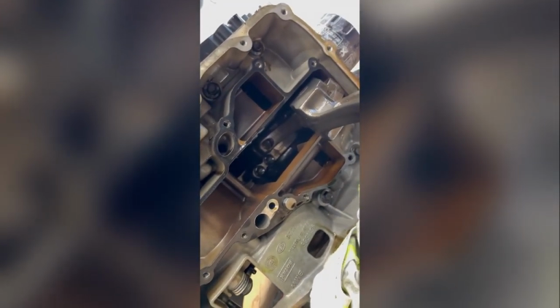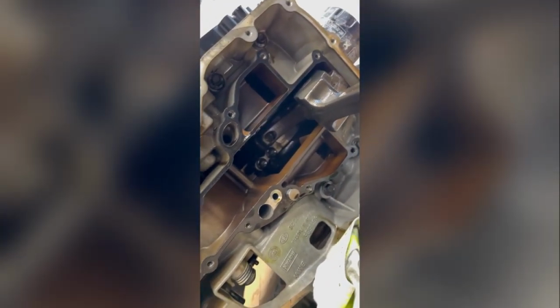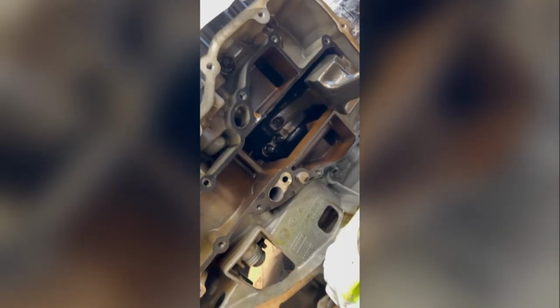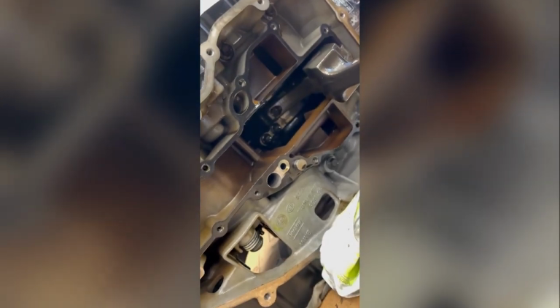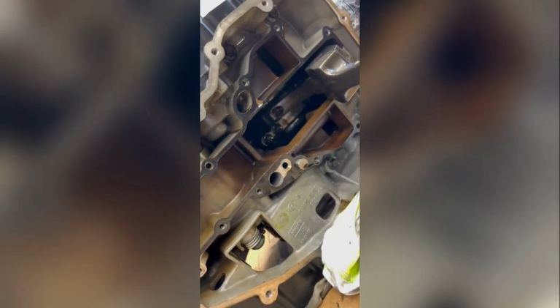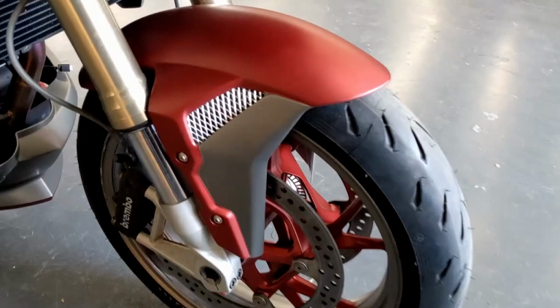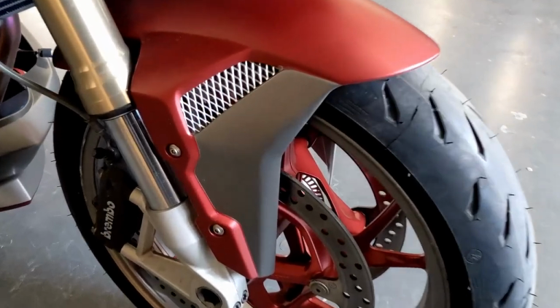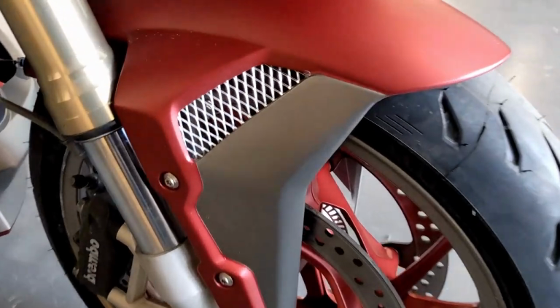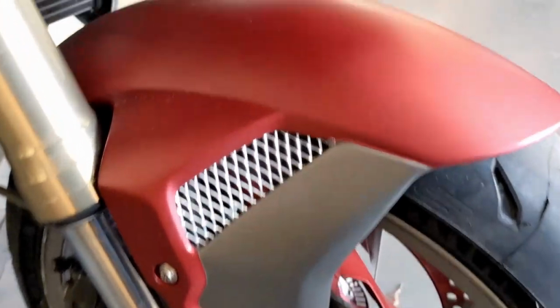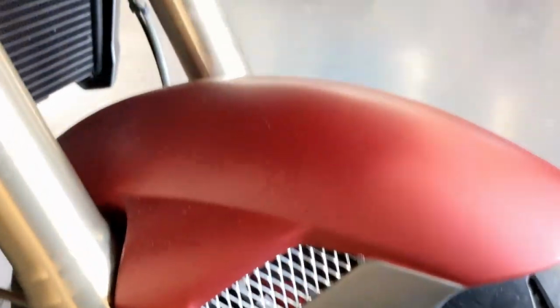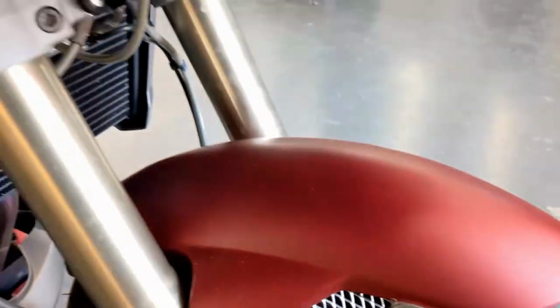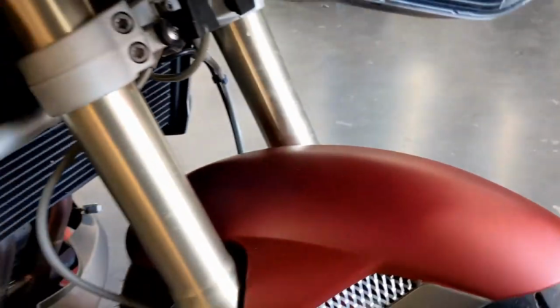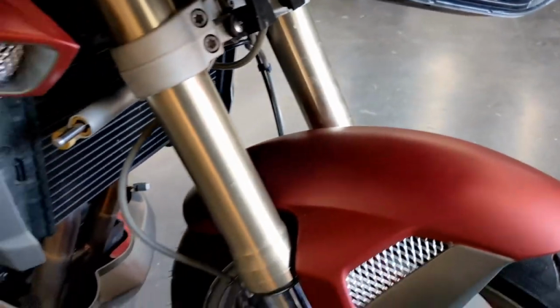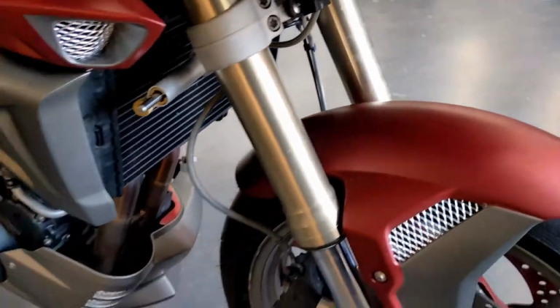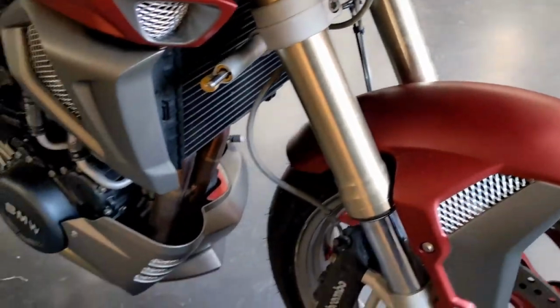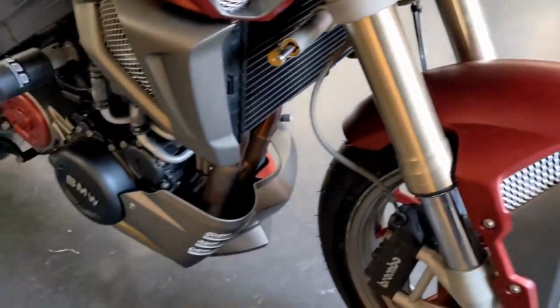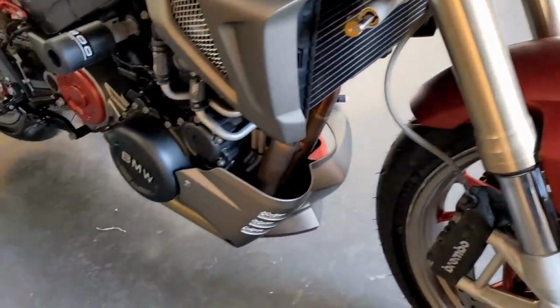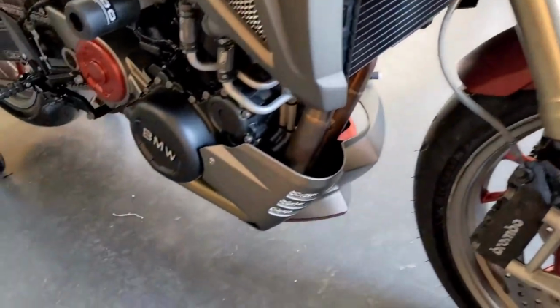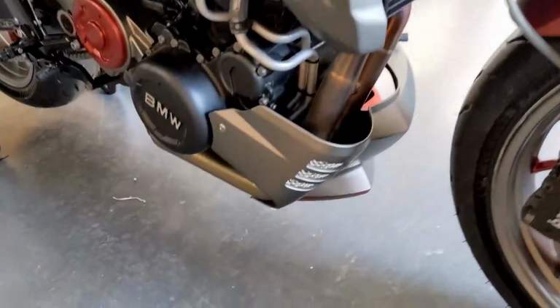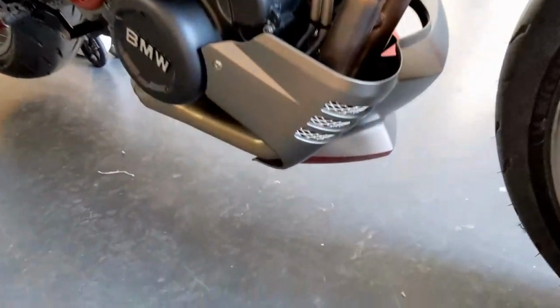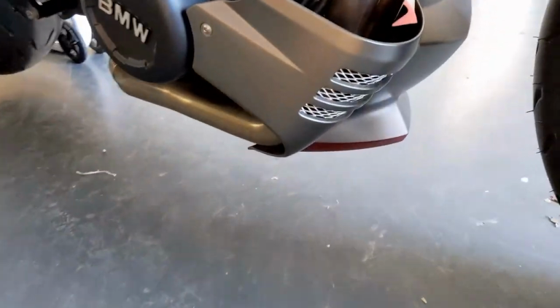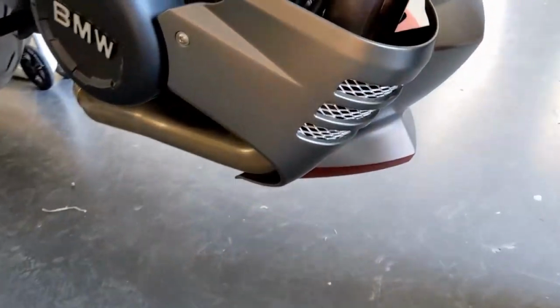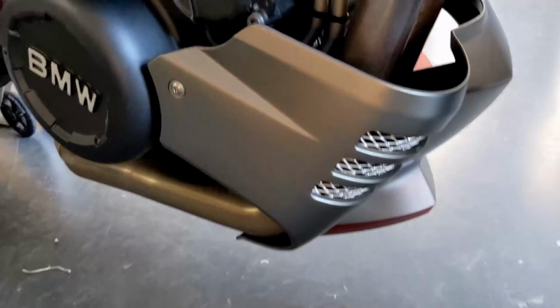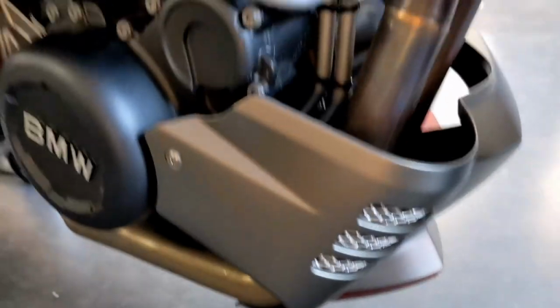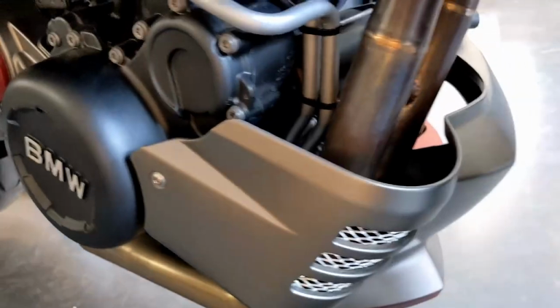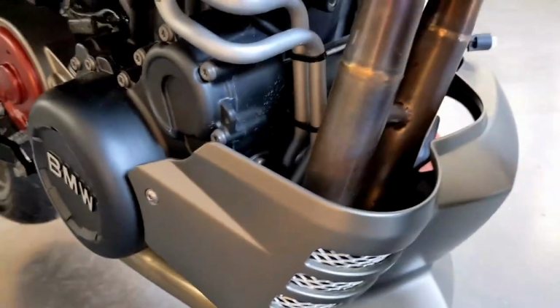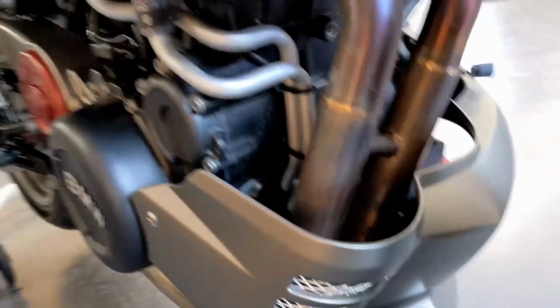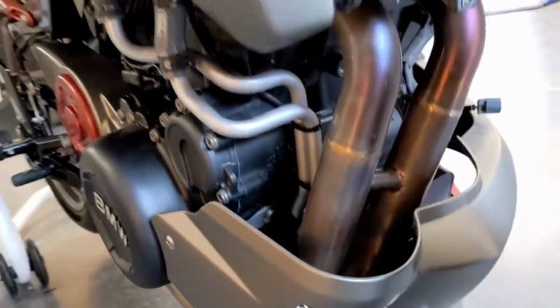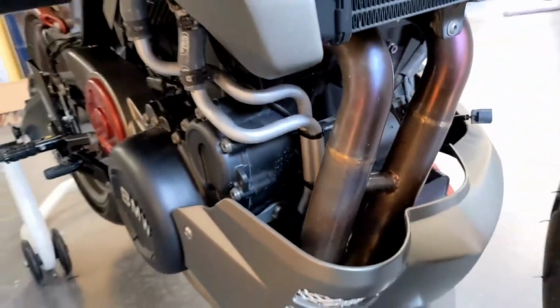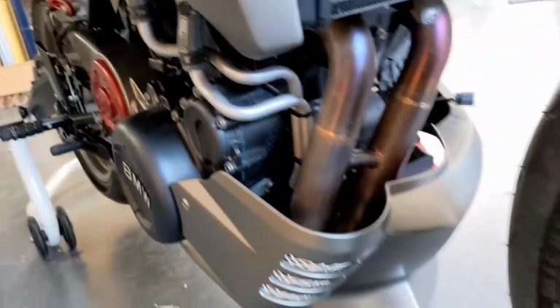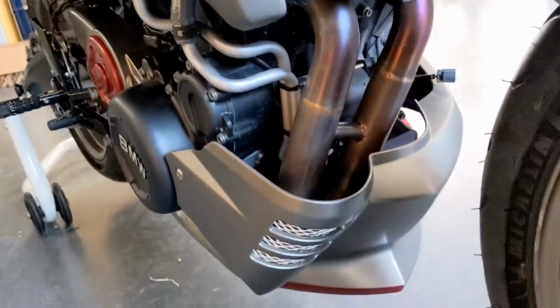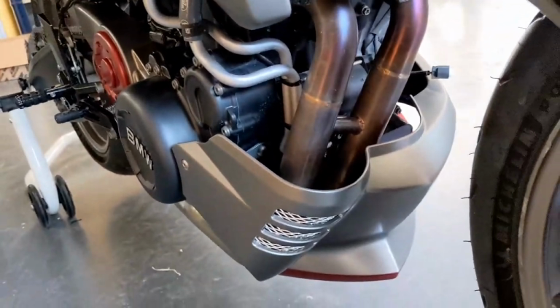A further major benefit of this elegant design is the low noise level, since no typical drive noises are emitted by gear wheels or chains.